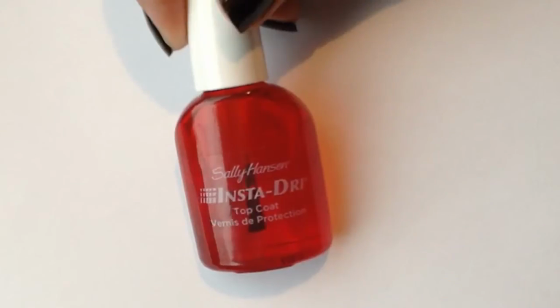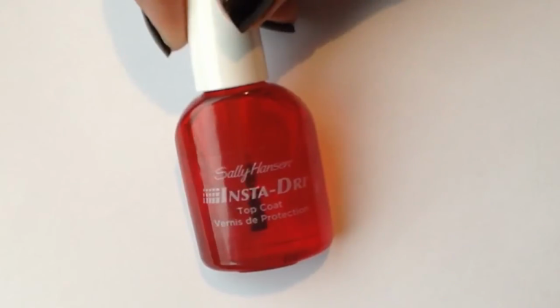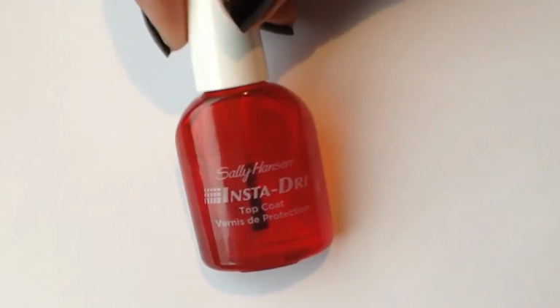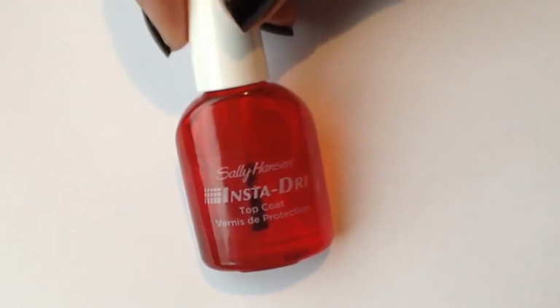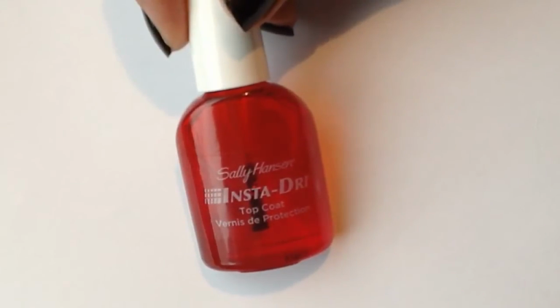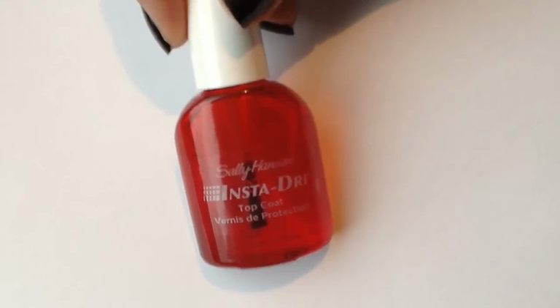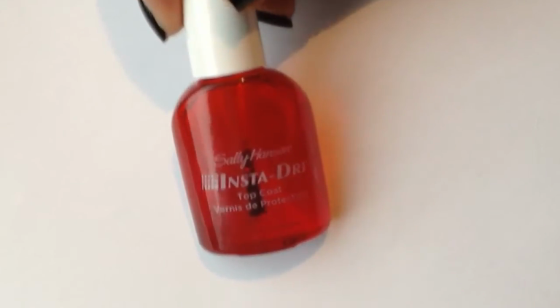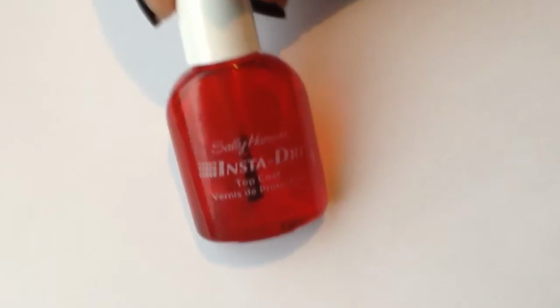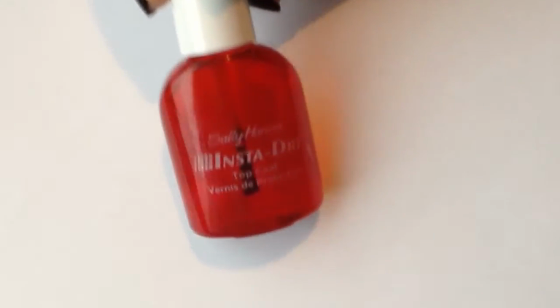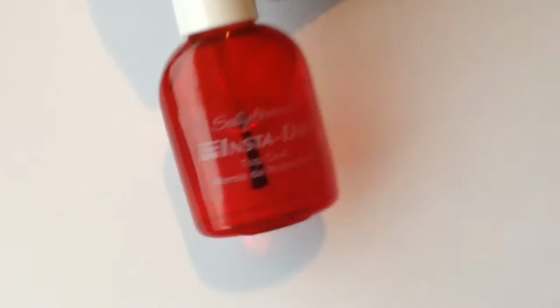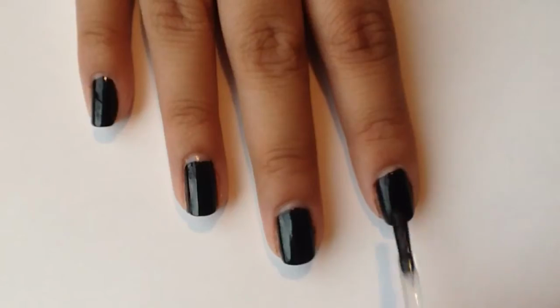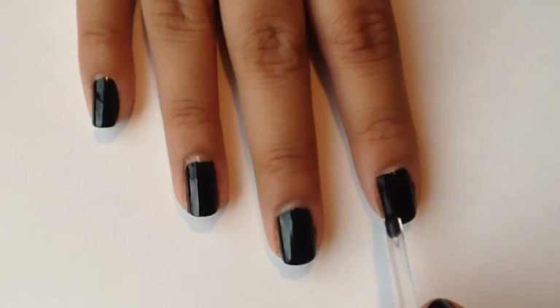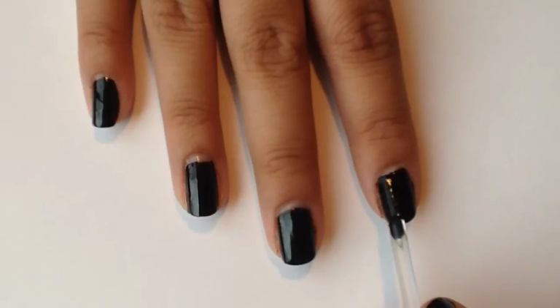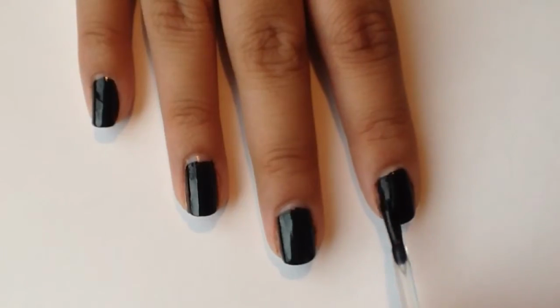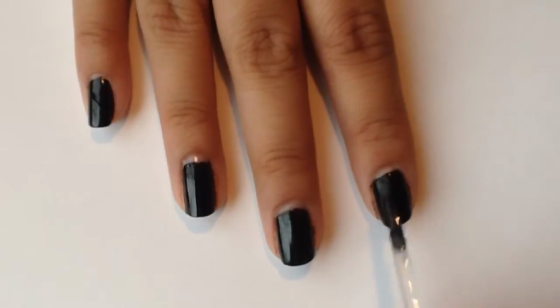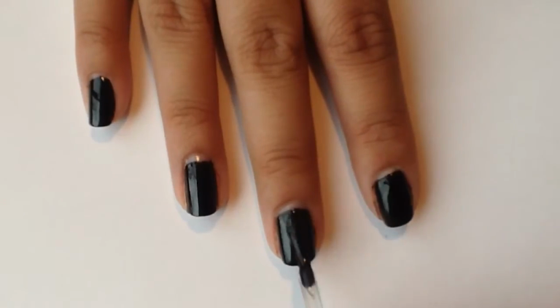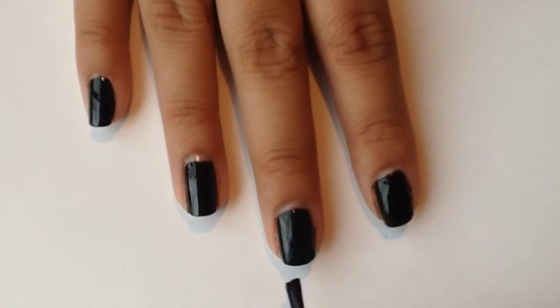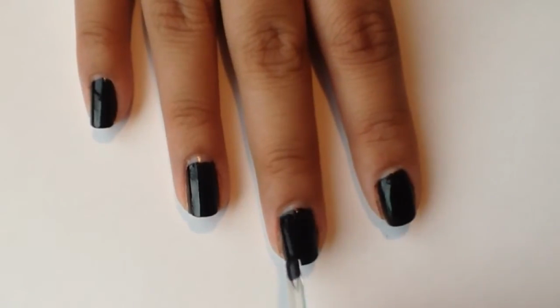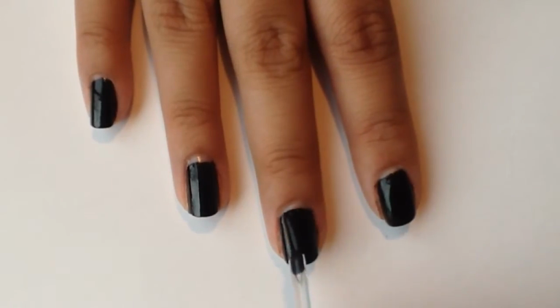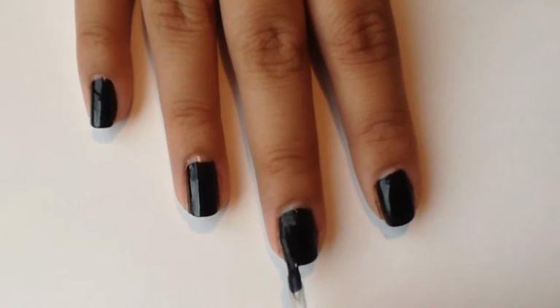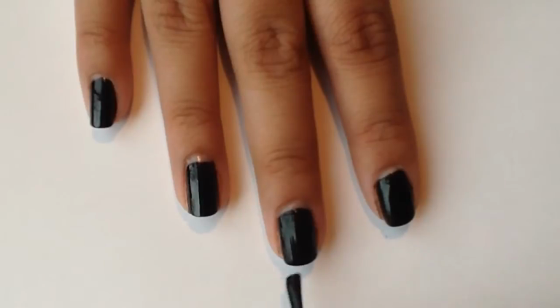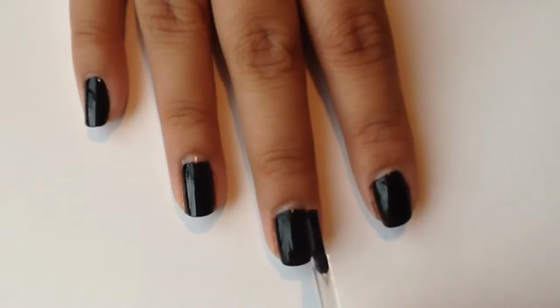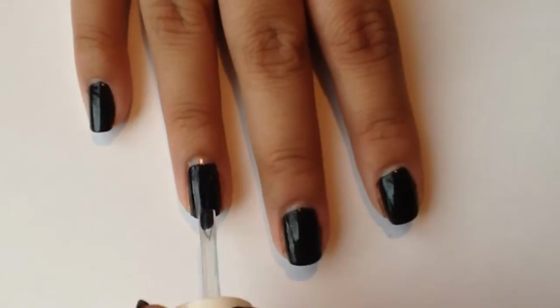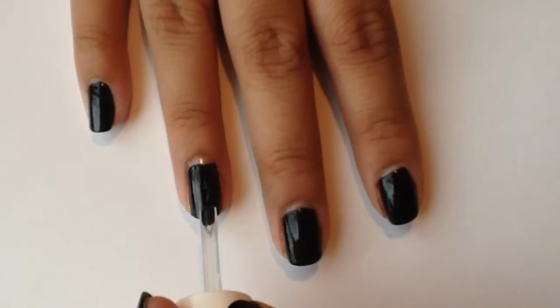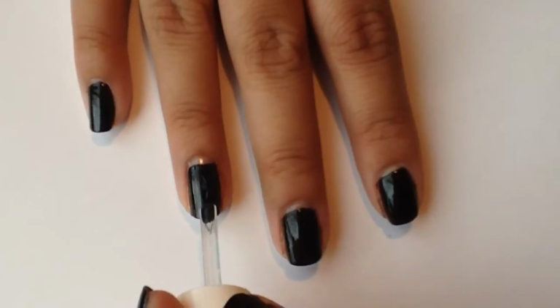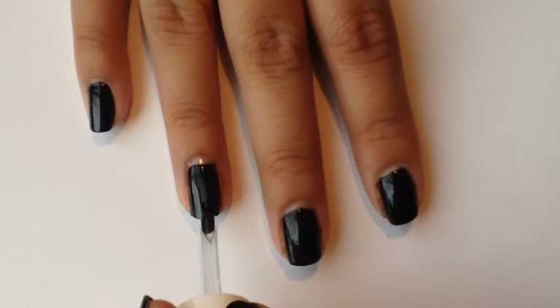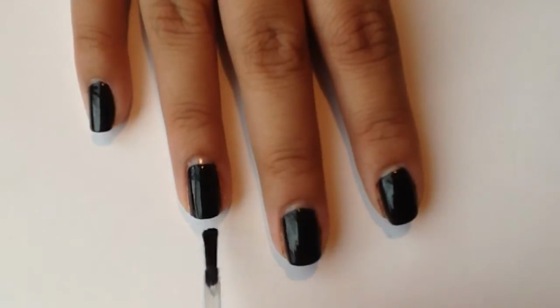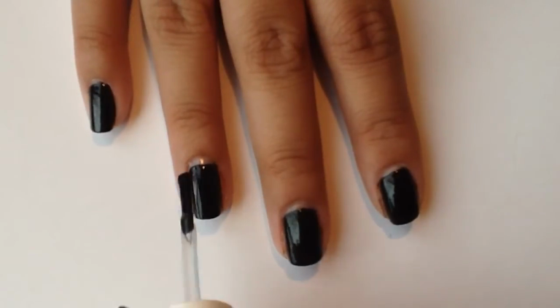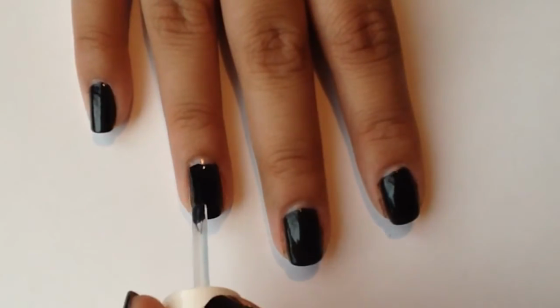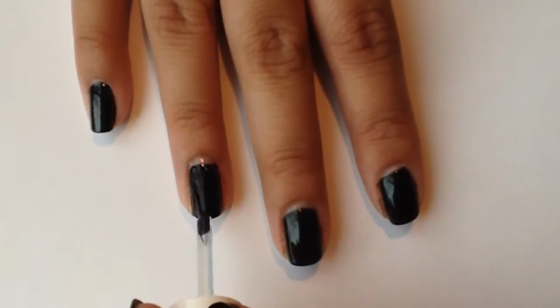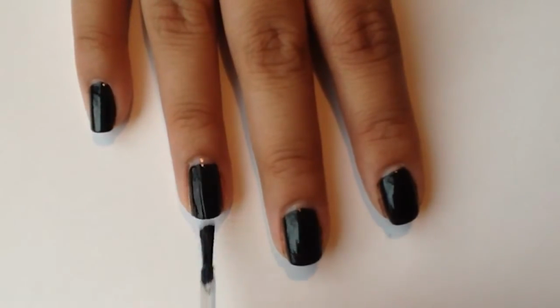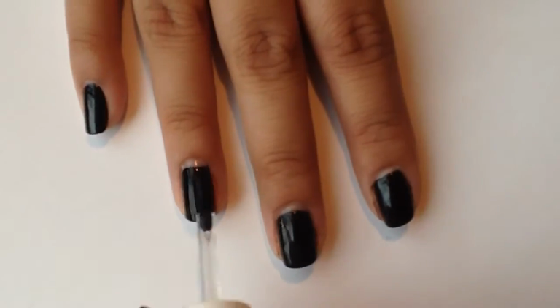I then applied a thin layer of top coat to each nail. You'll see why this was an important step later on.